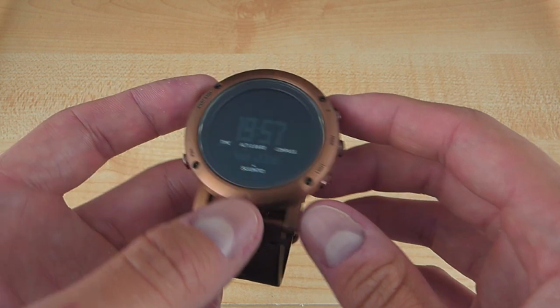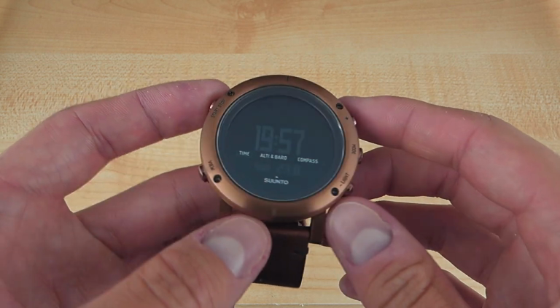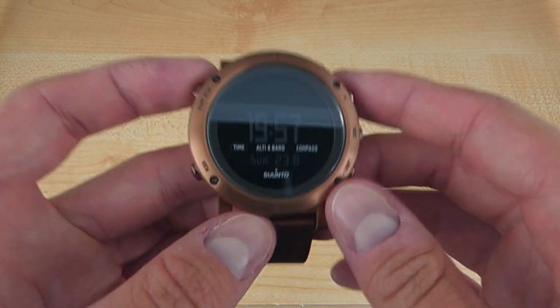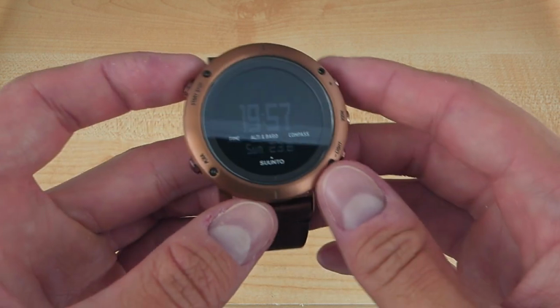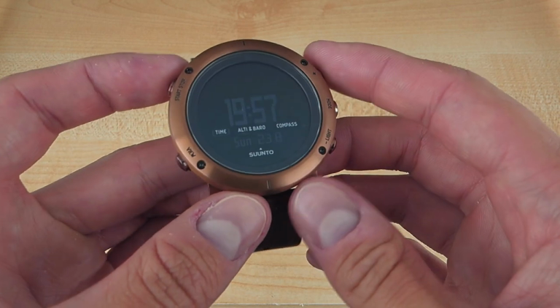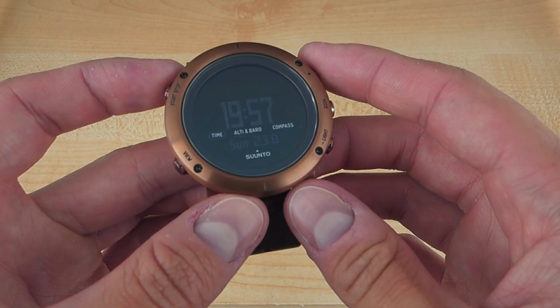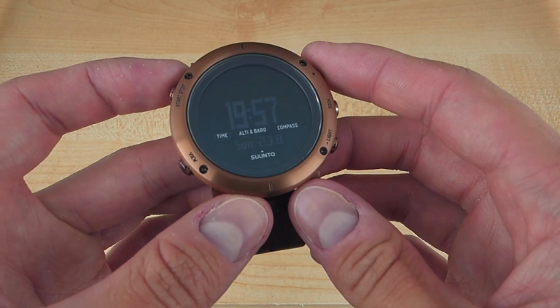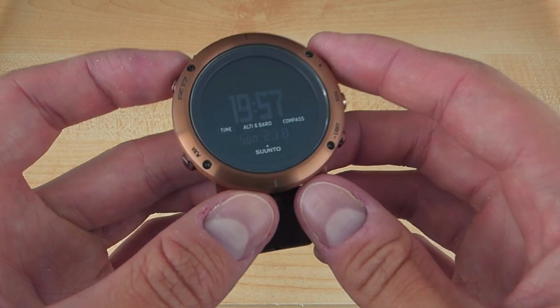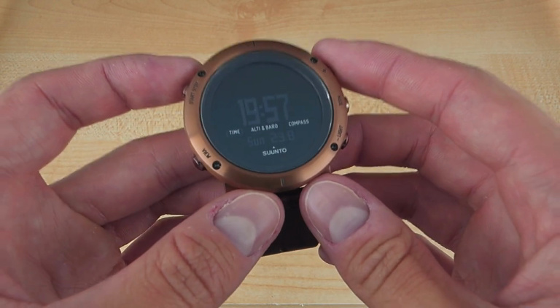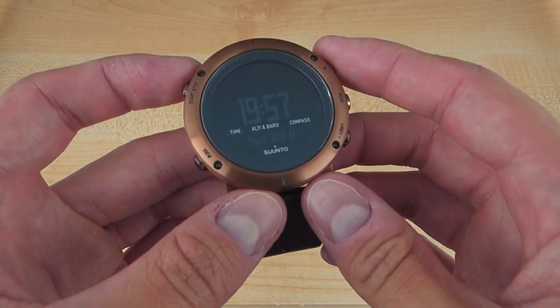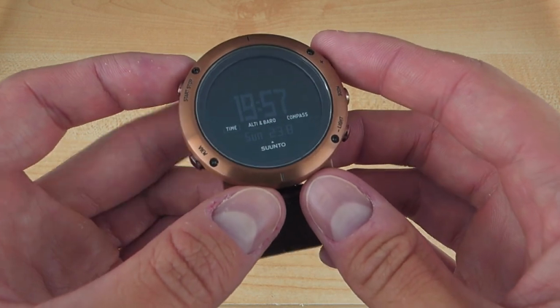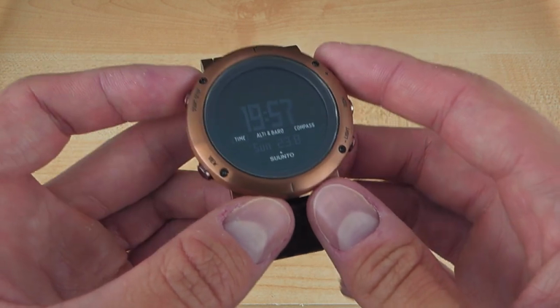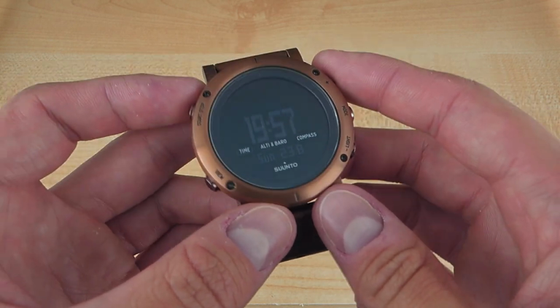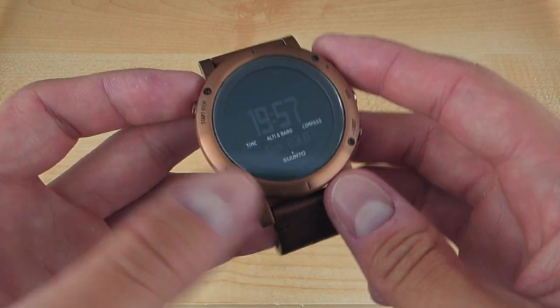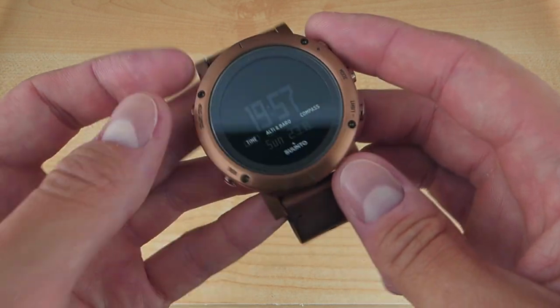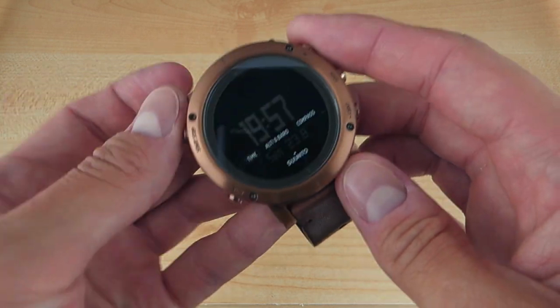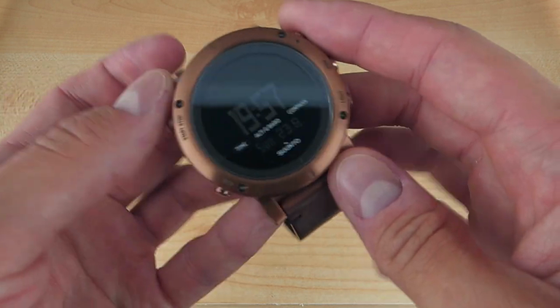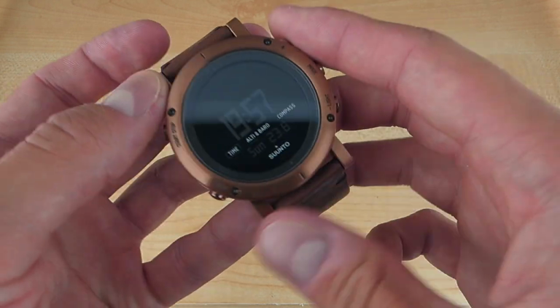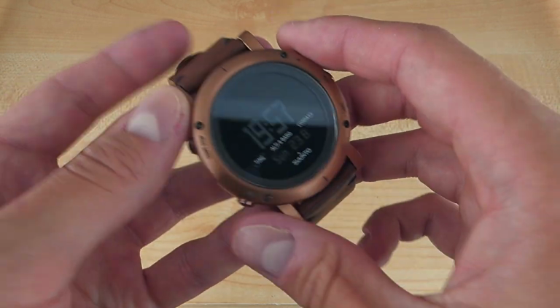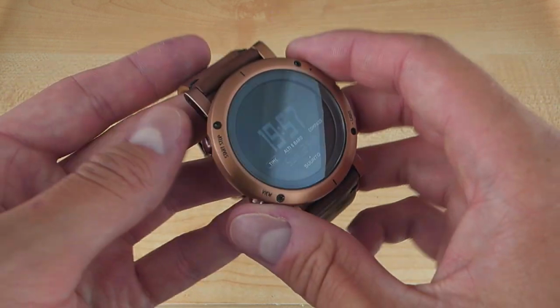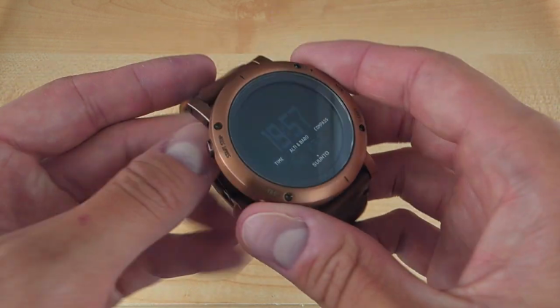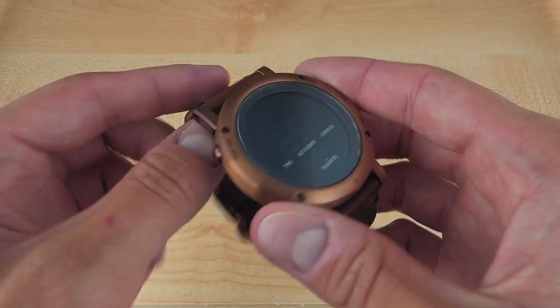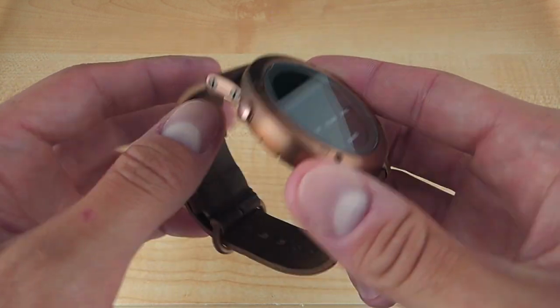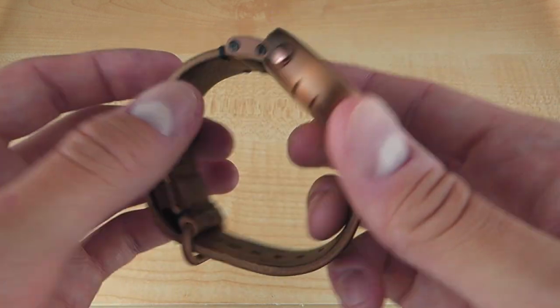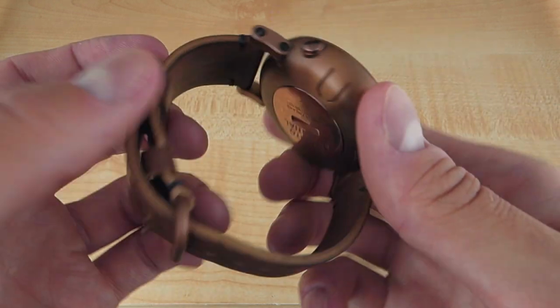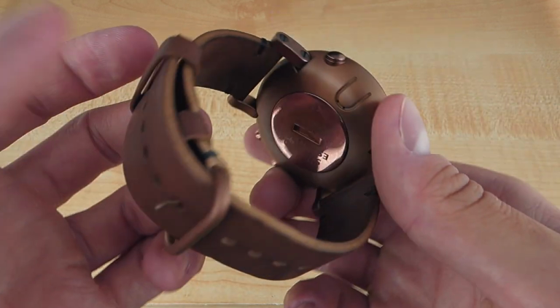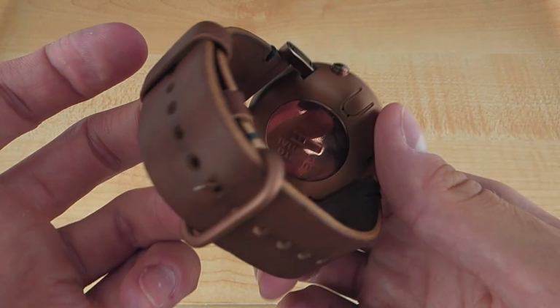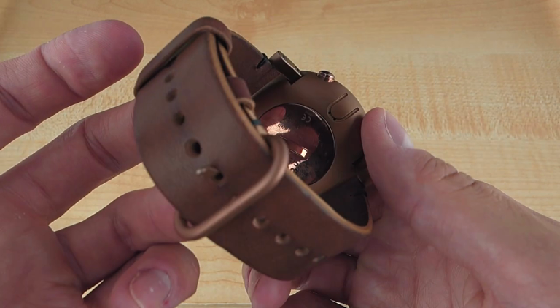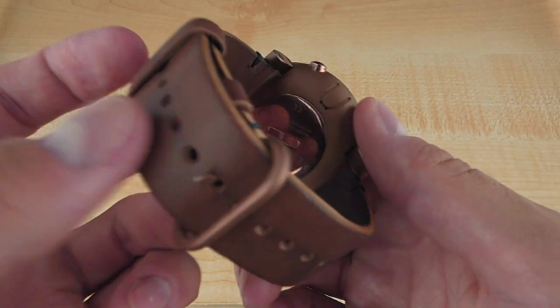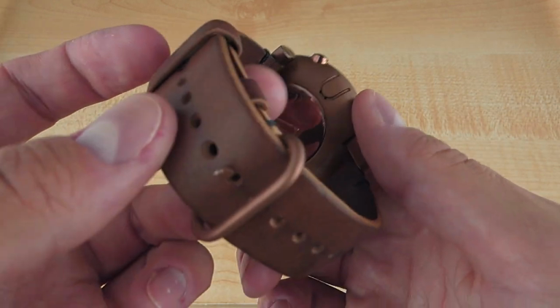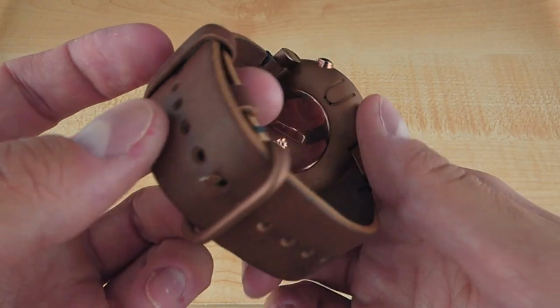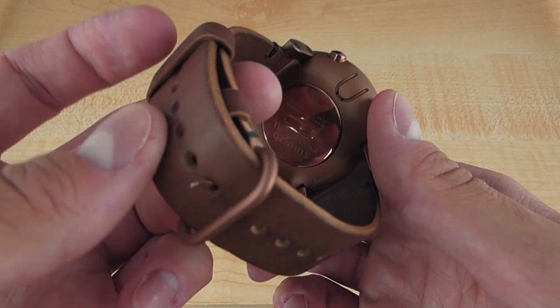I've had the Suunto Essential for most of the summer — lots of hikes, lots of adventures — so let's dig right in.